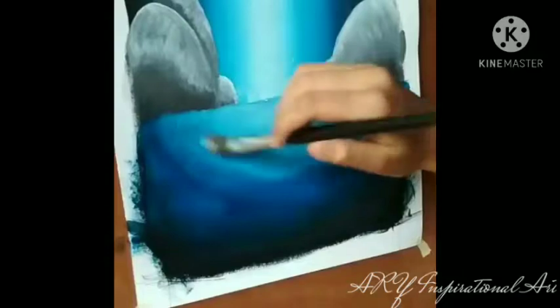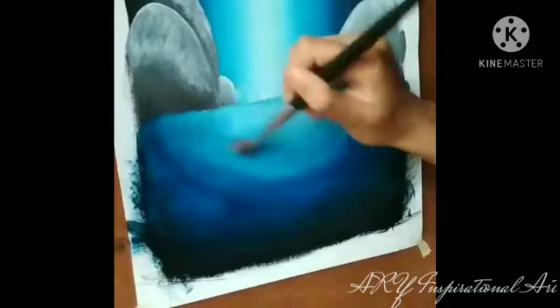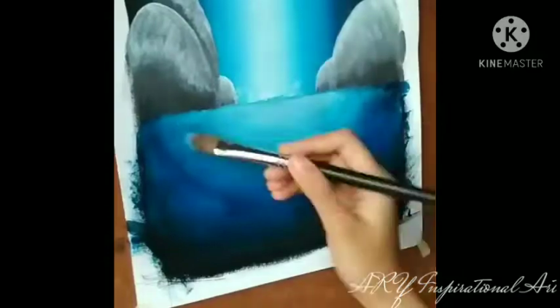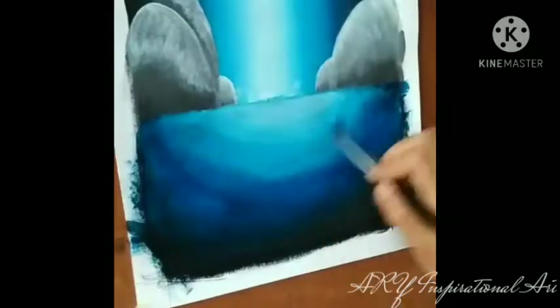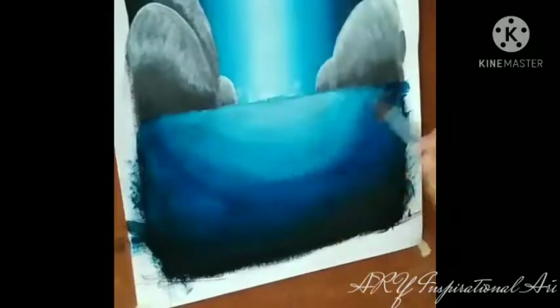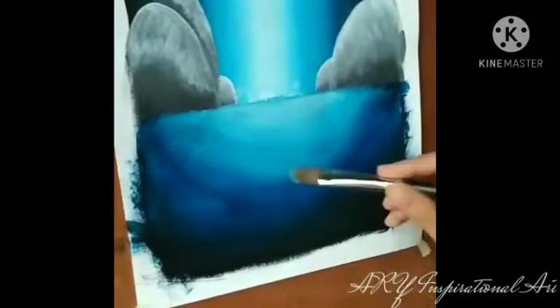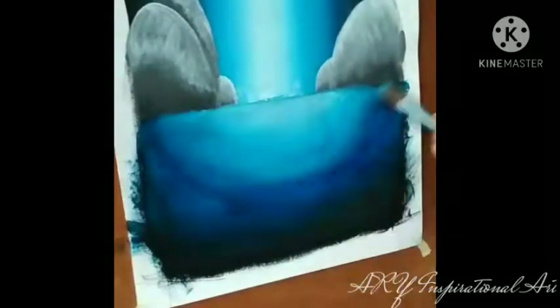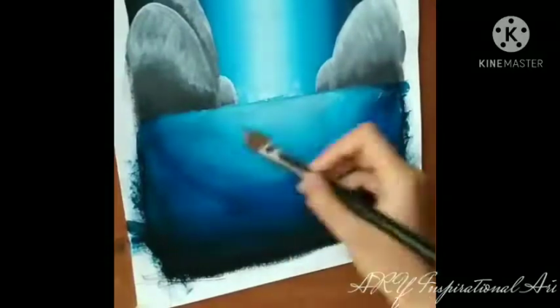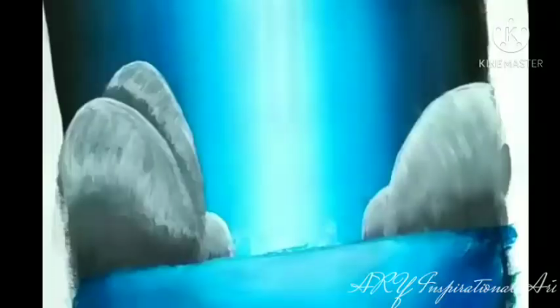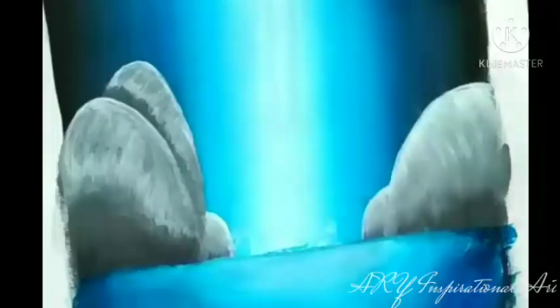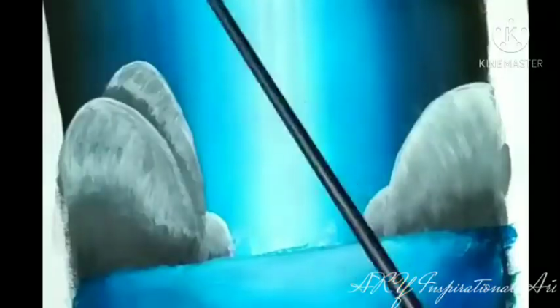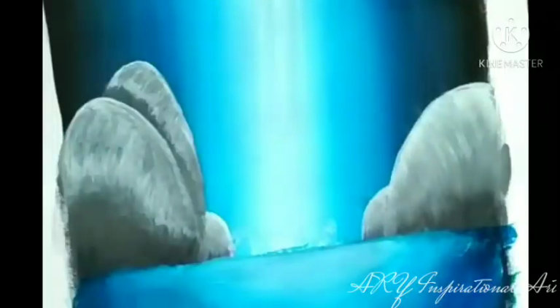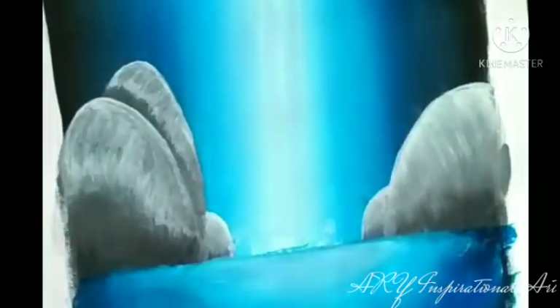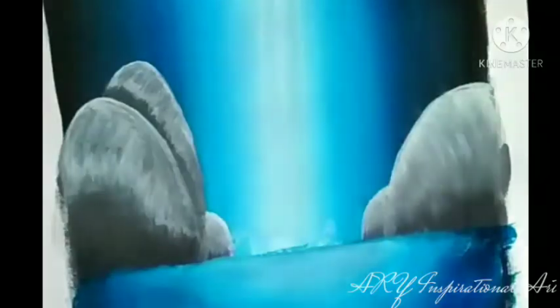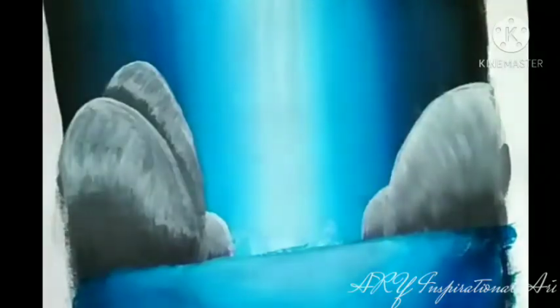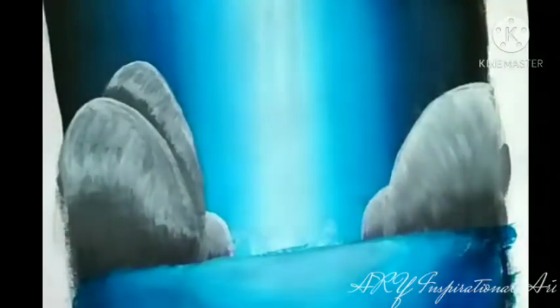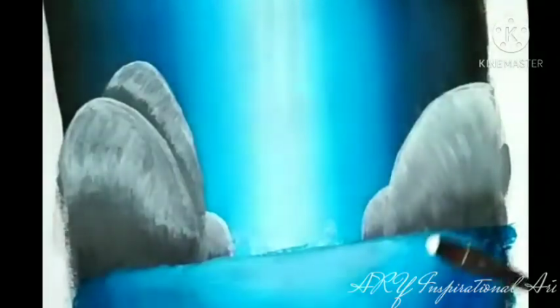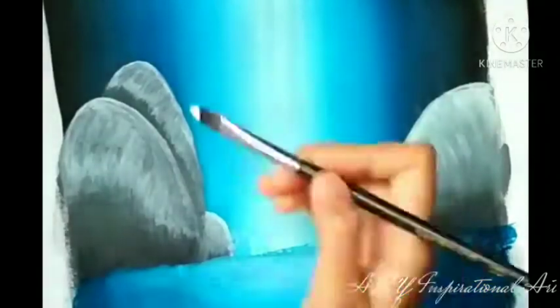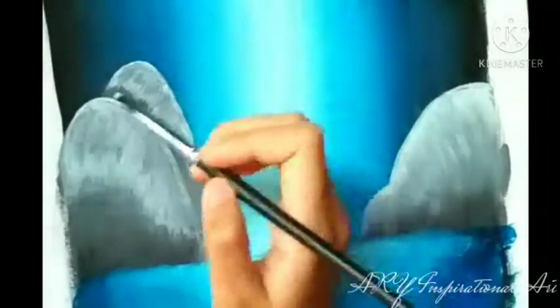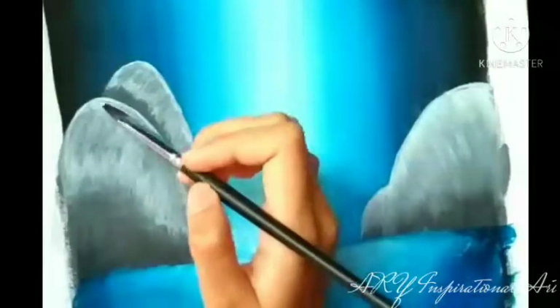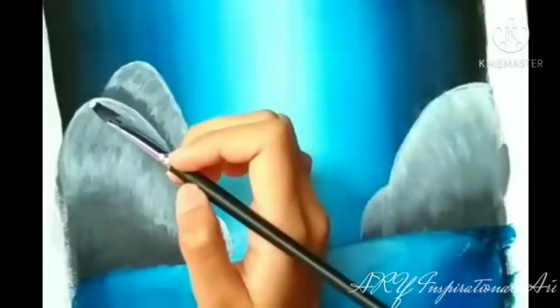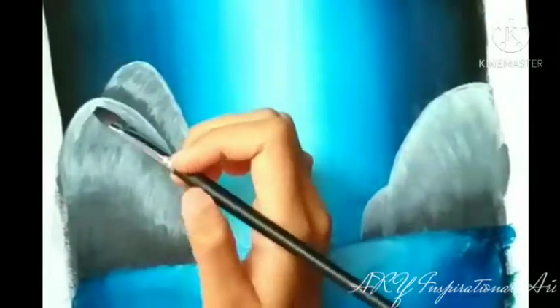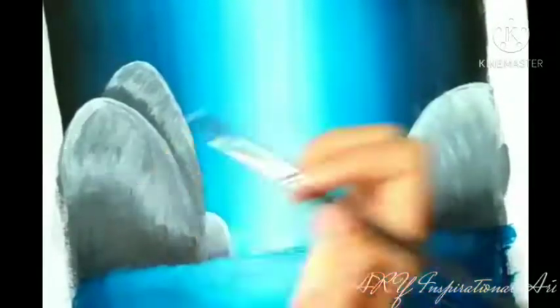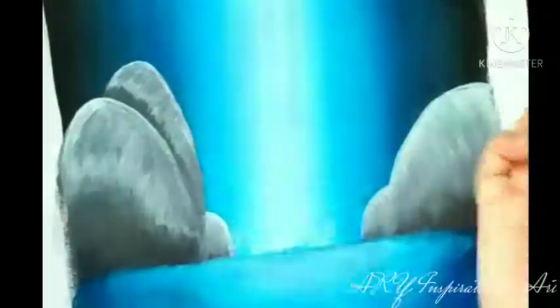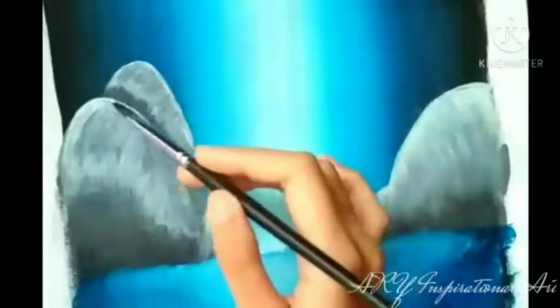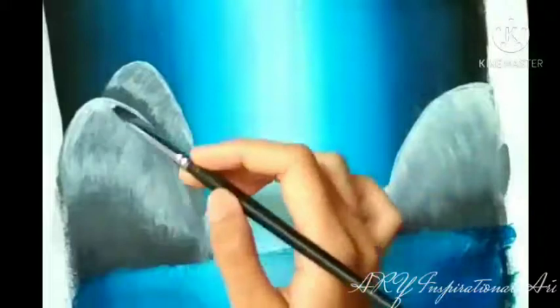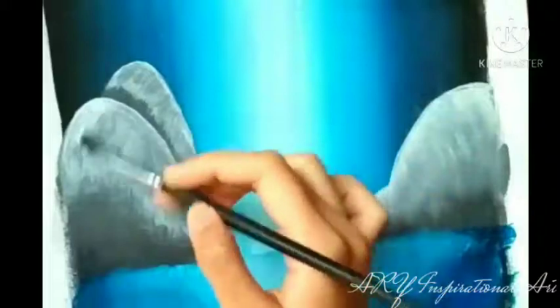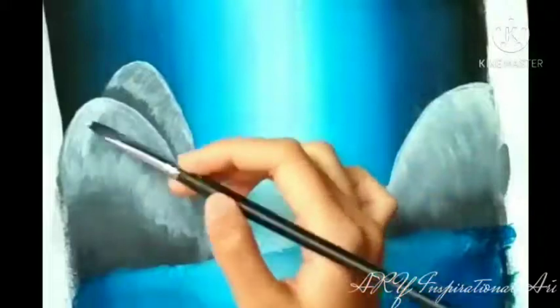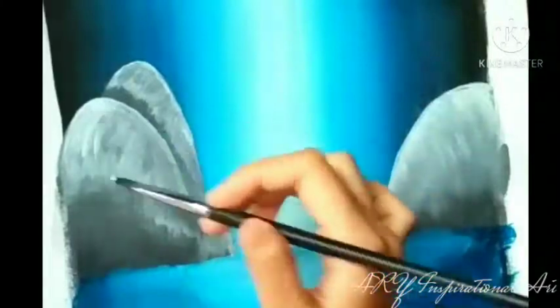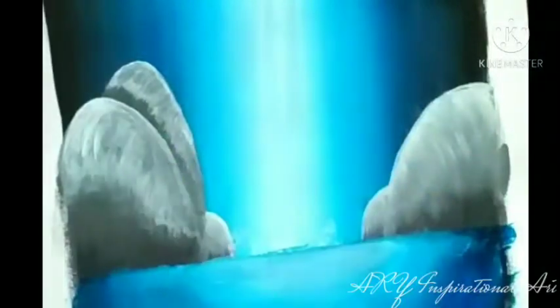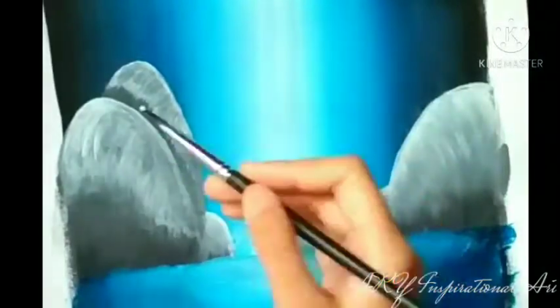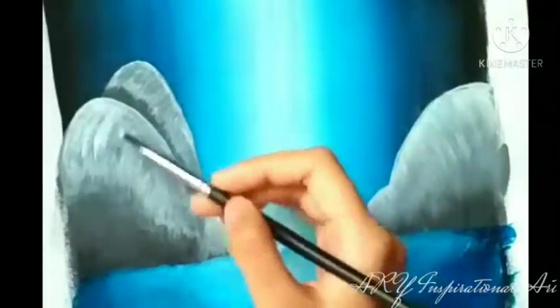Now it's best if we let the lower part of our painting dry off a bit. Till then I'll be working on our unfinished rocks.